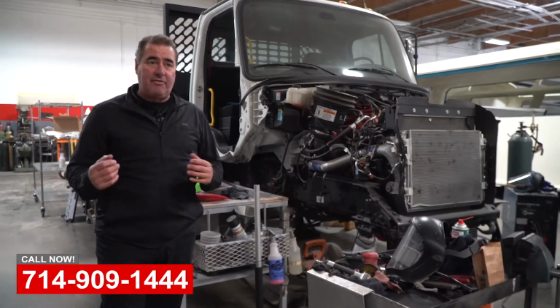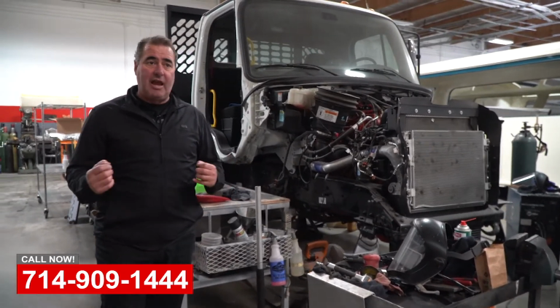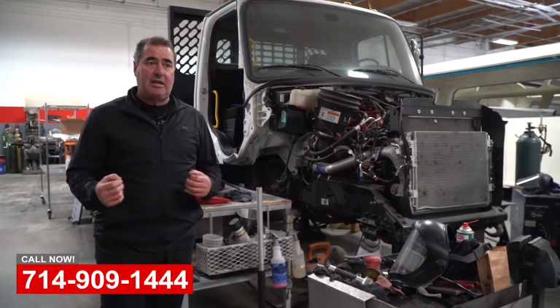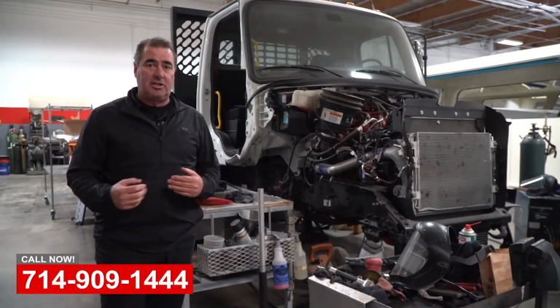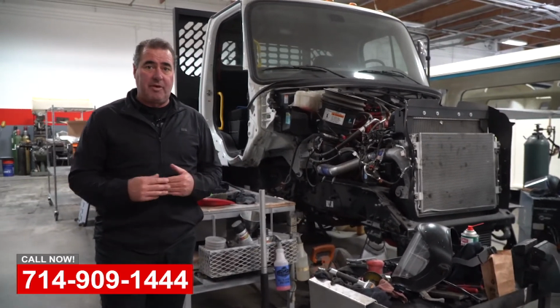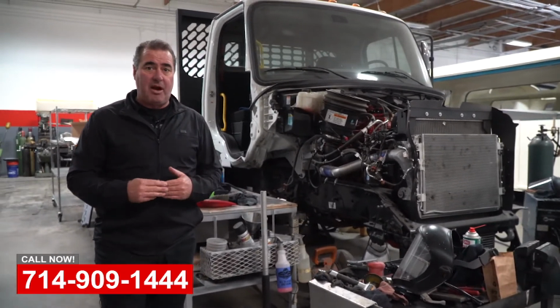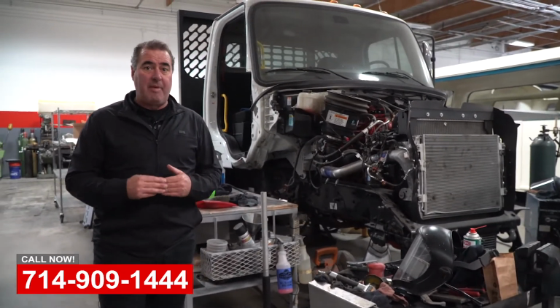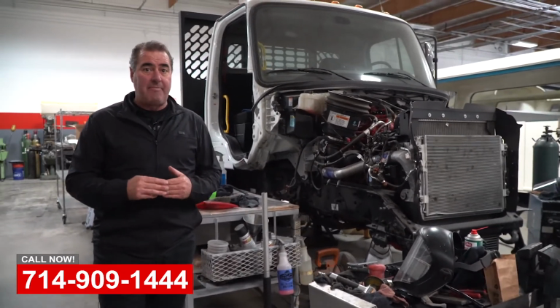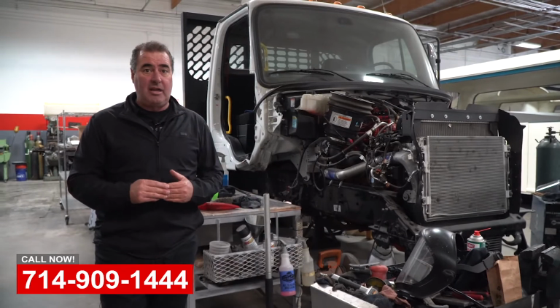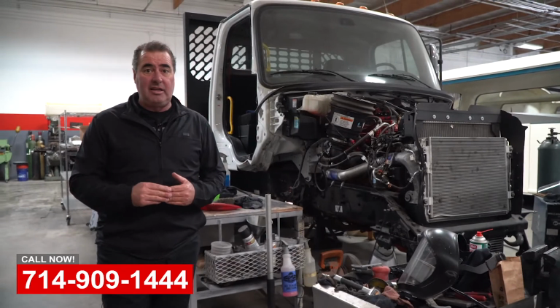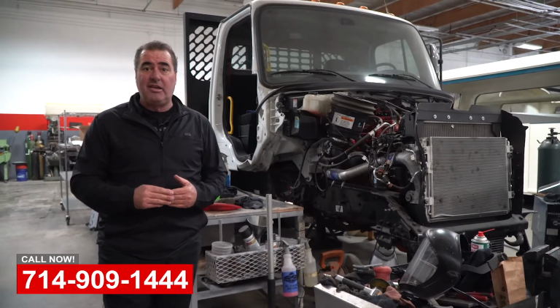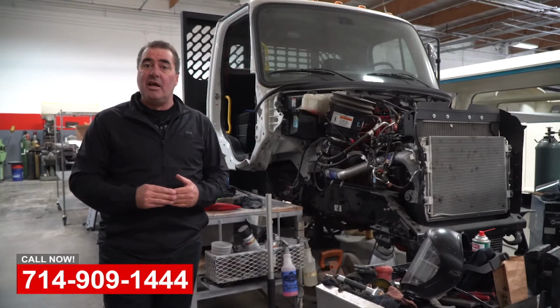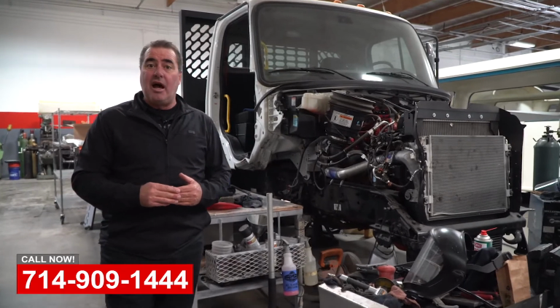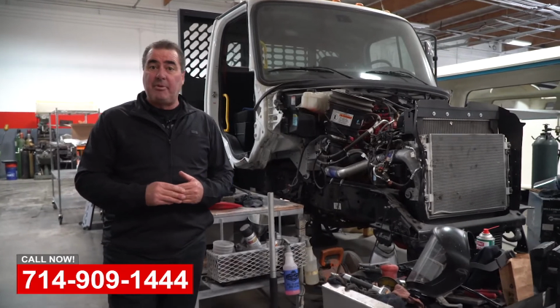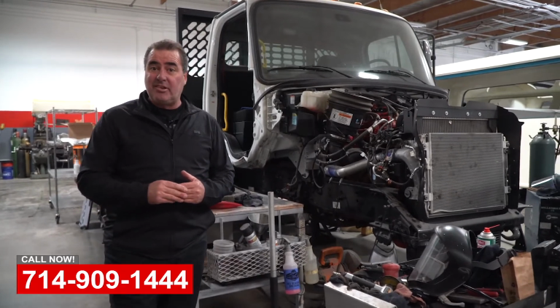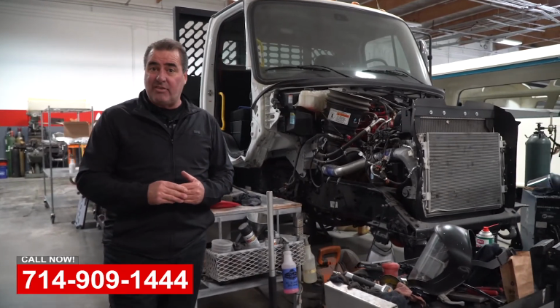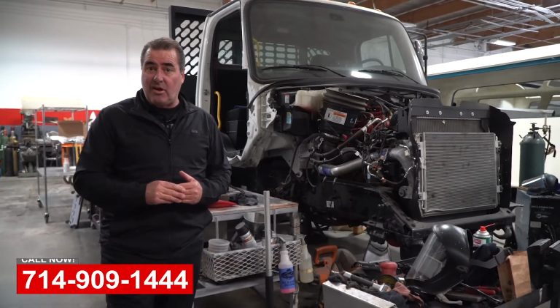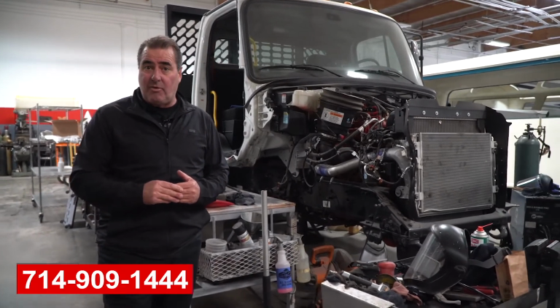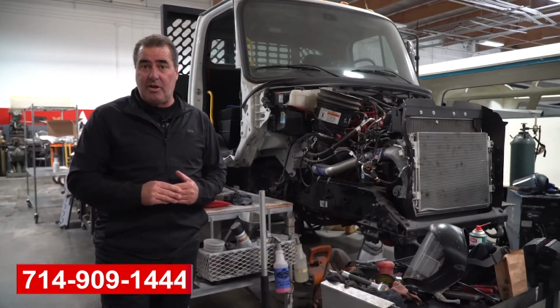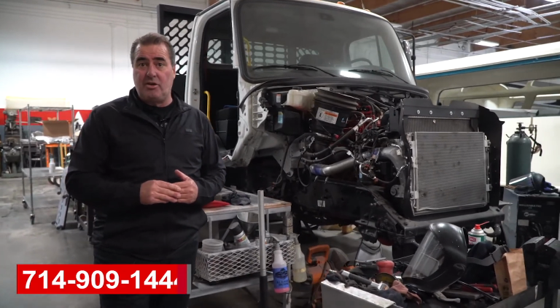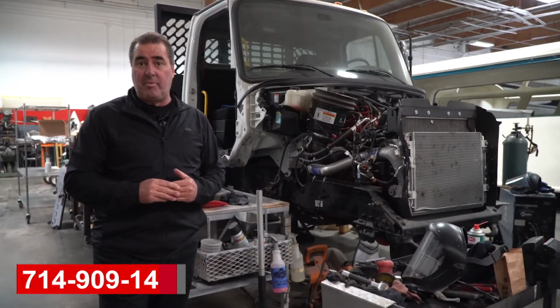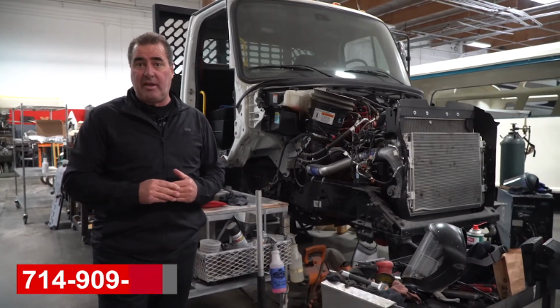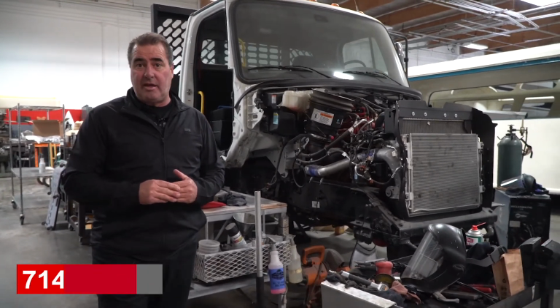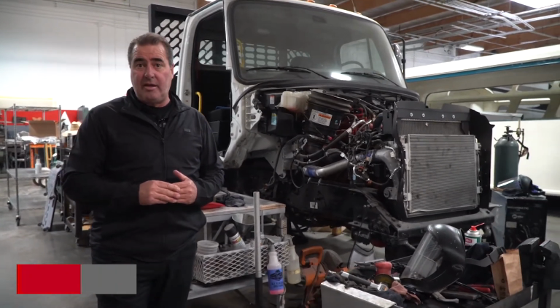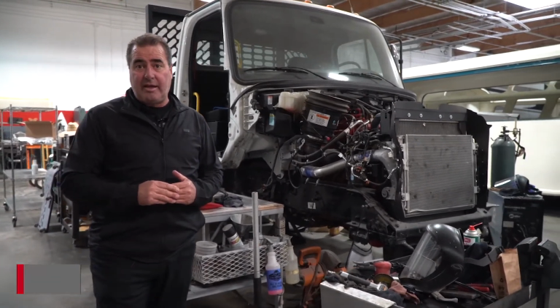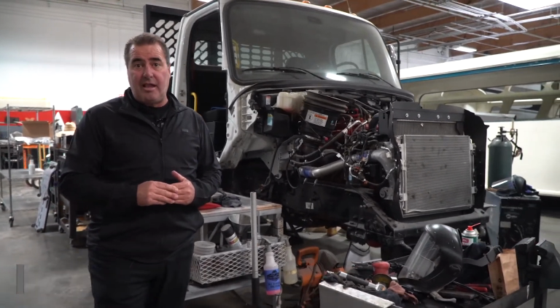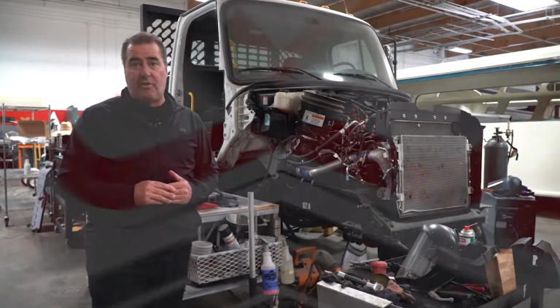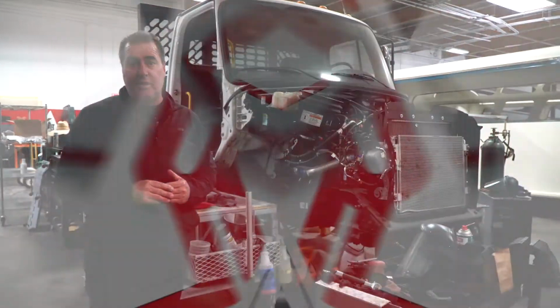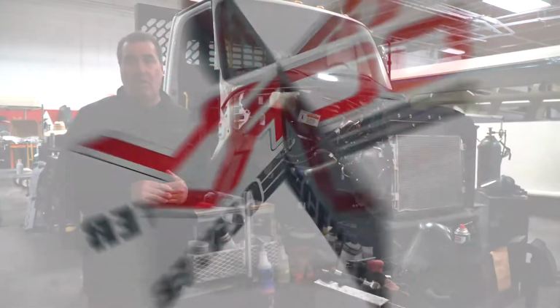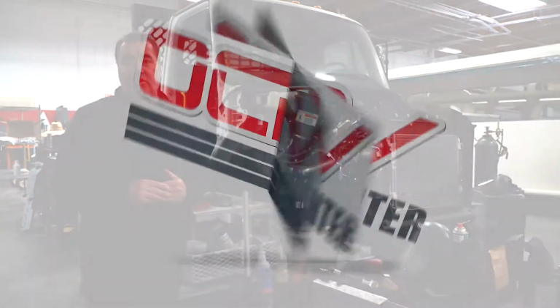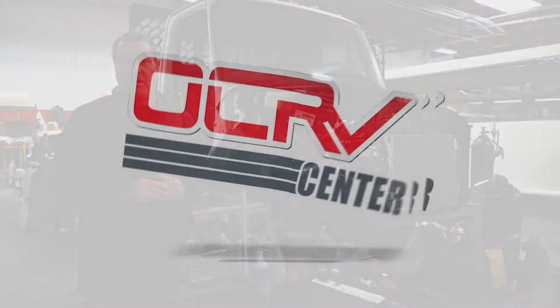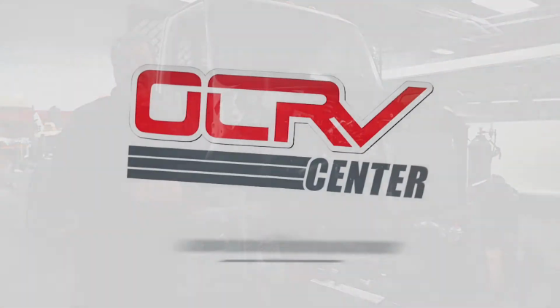But if you've got any collision repair or paint and body needs, please give us a call. We're here in Yorba Linda, California — OCRV.